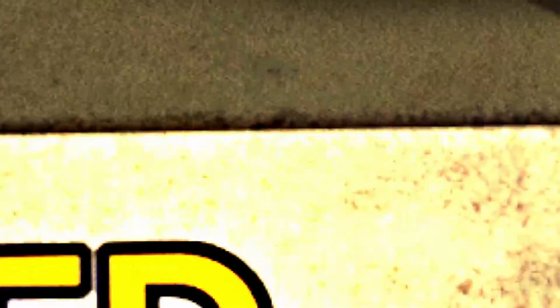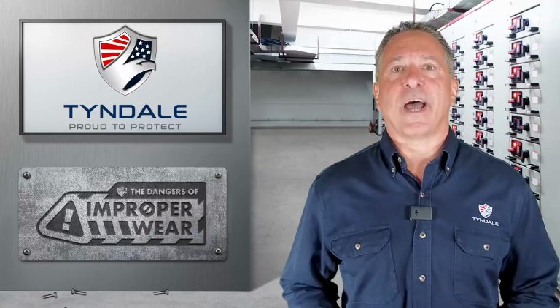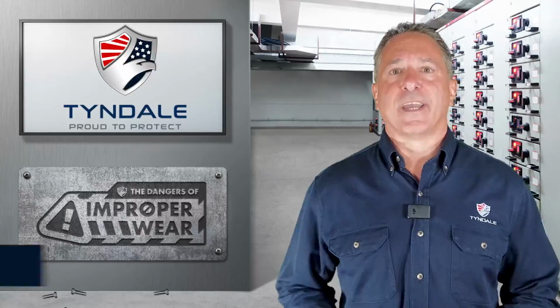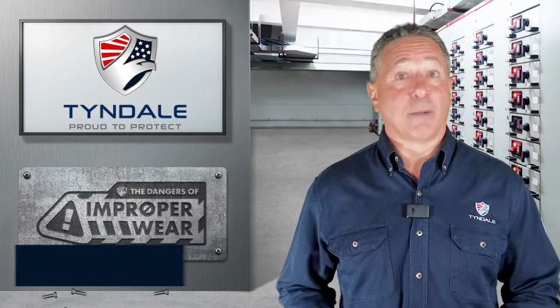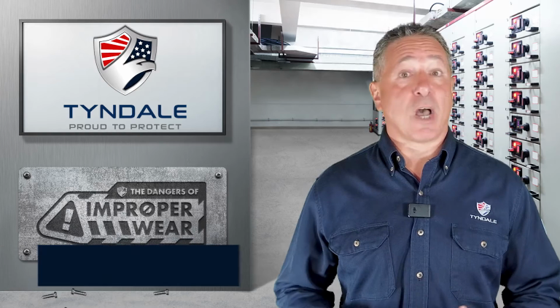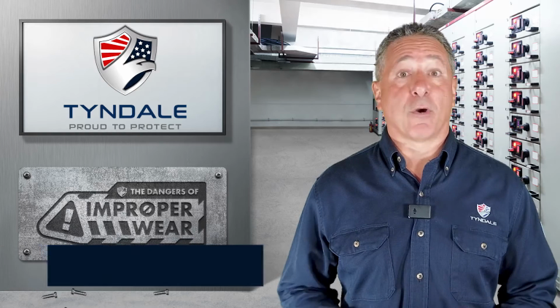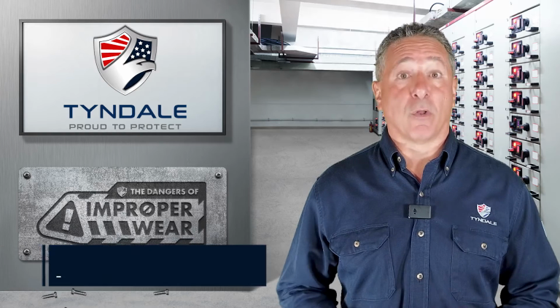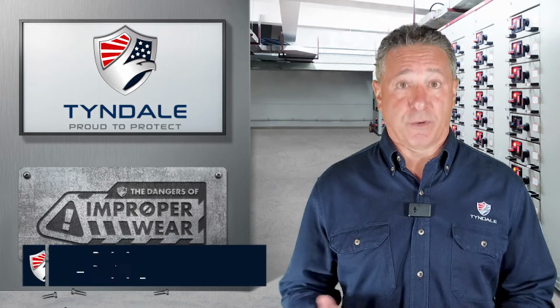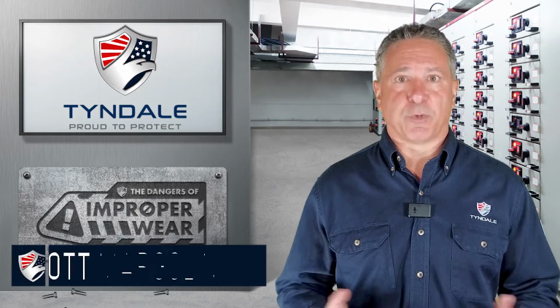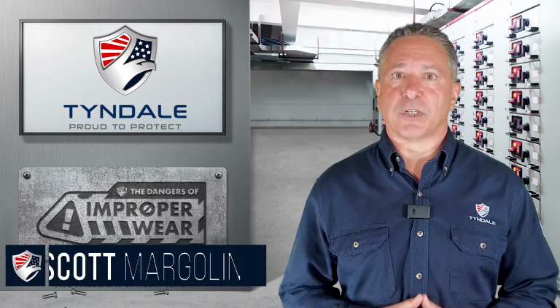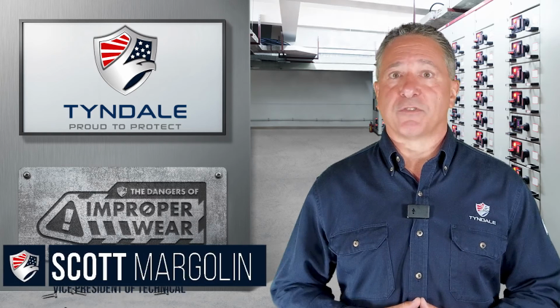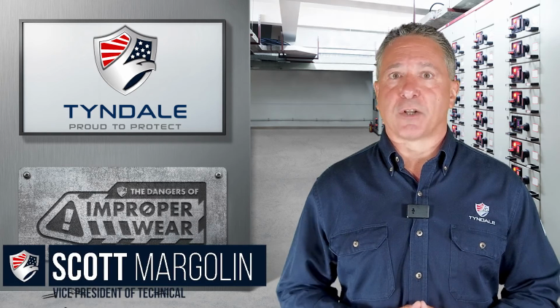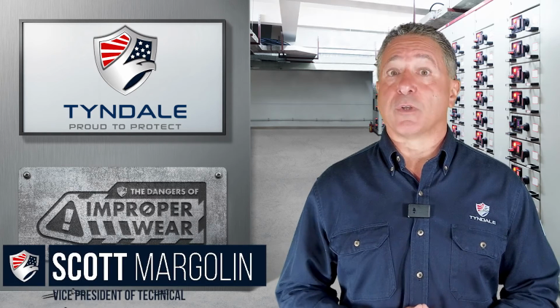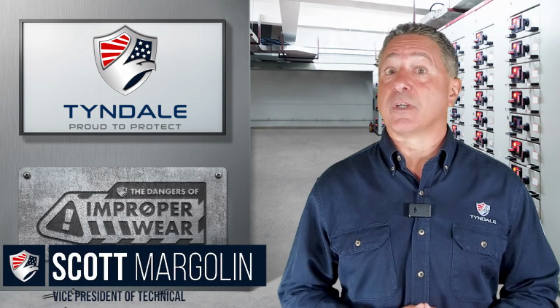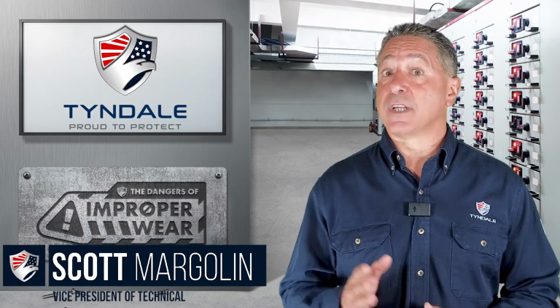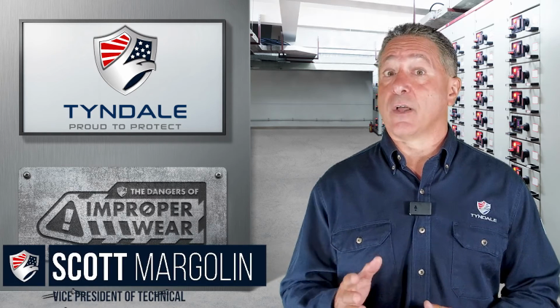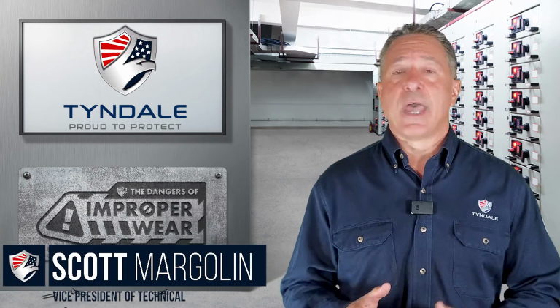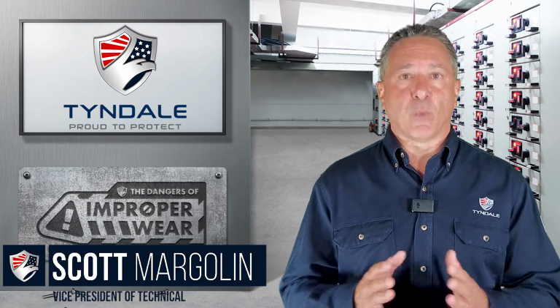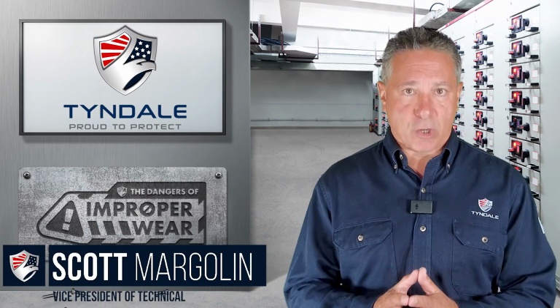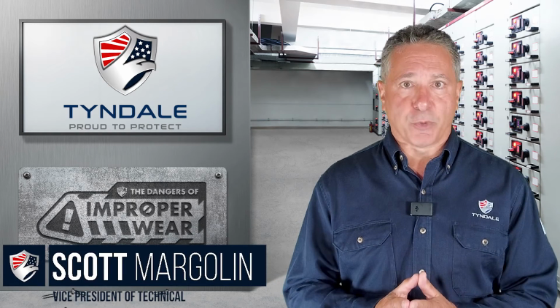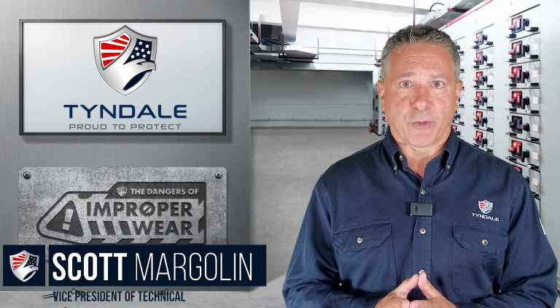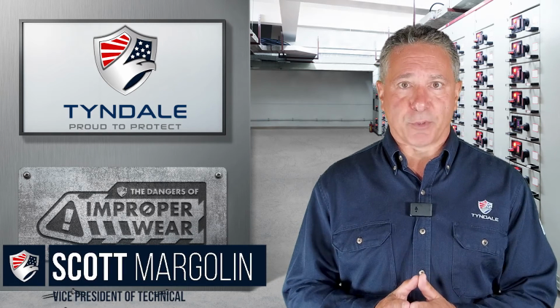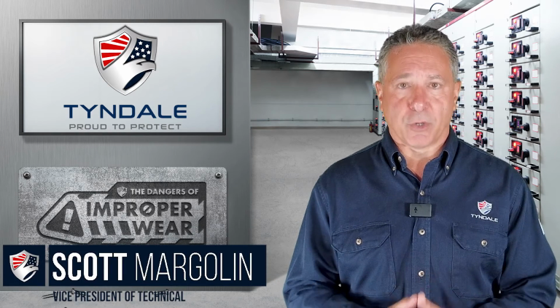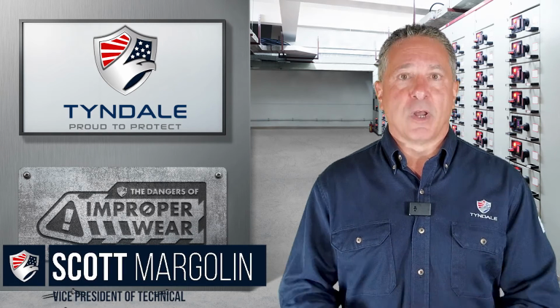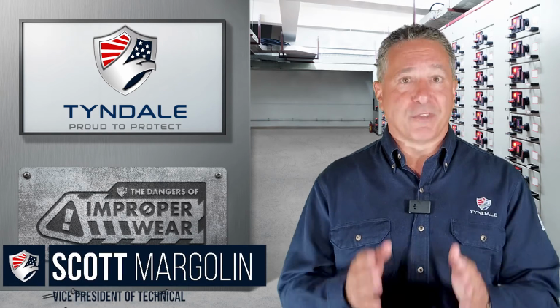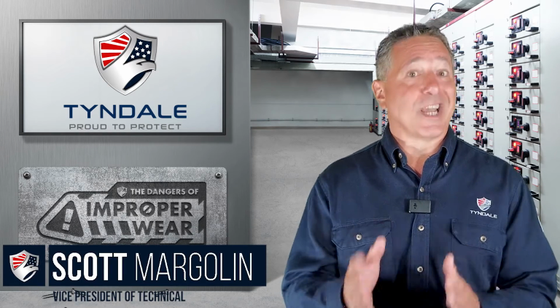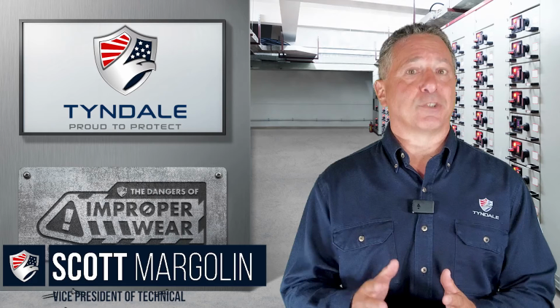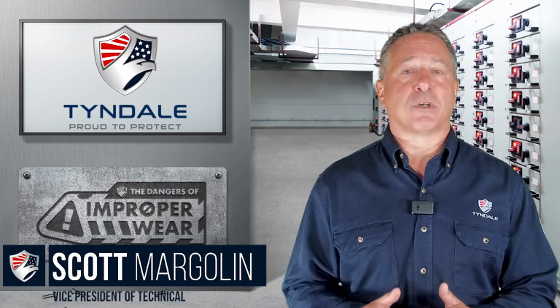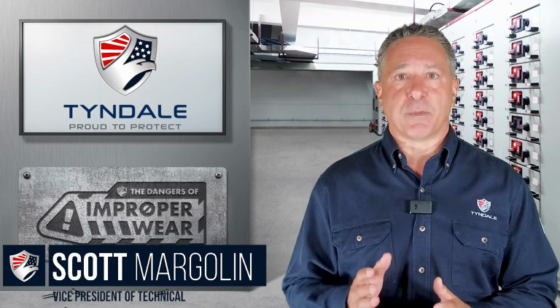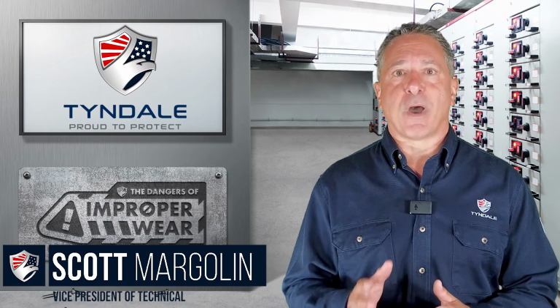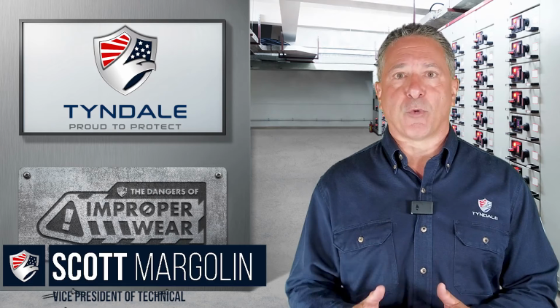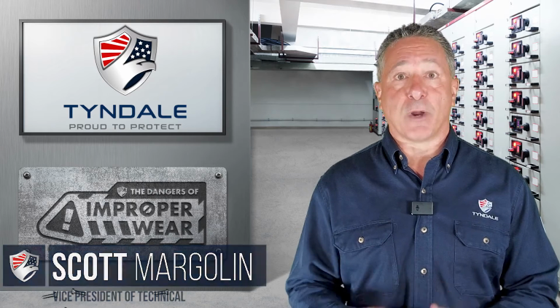Hi, I'm Scott Margolin, Vice President of Technical here at Tyndale, and welcome to another episode of the dangers of improper wear.